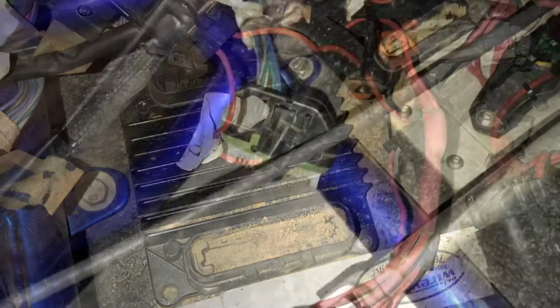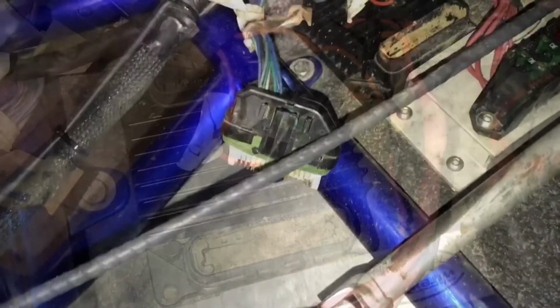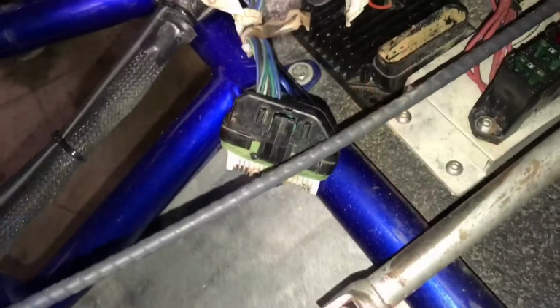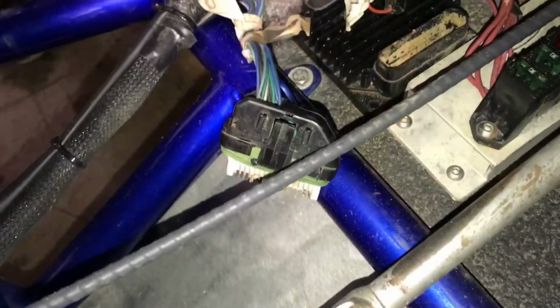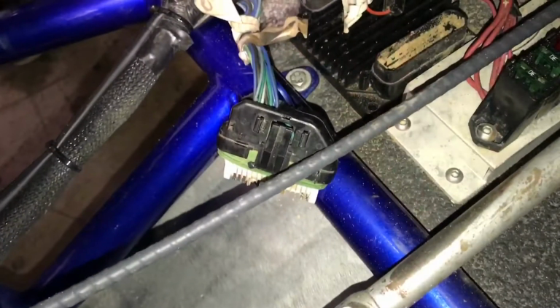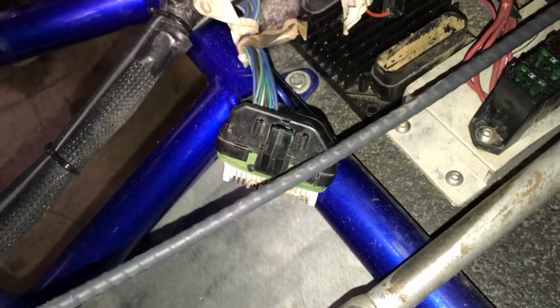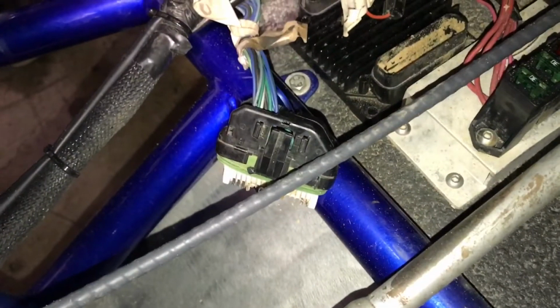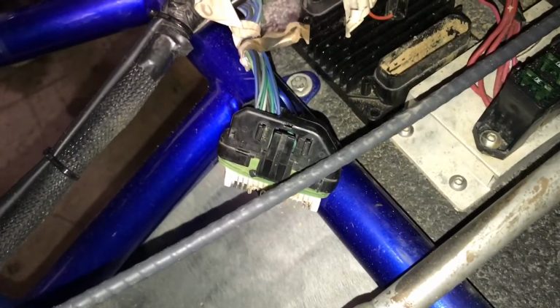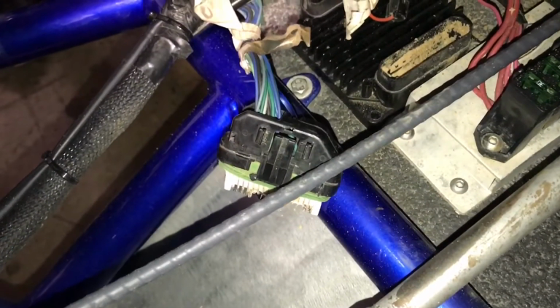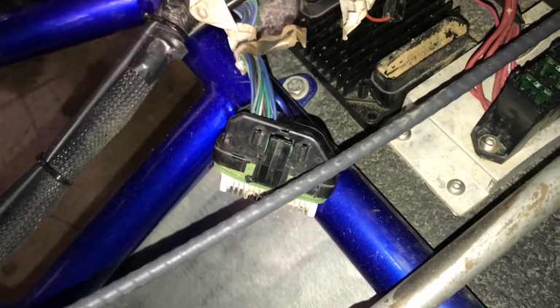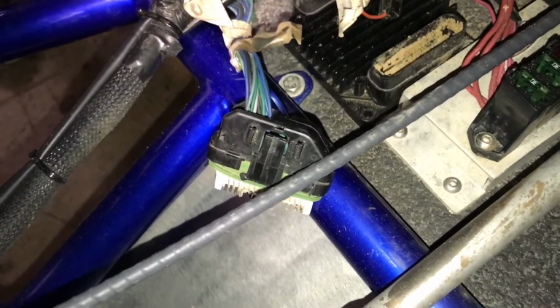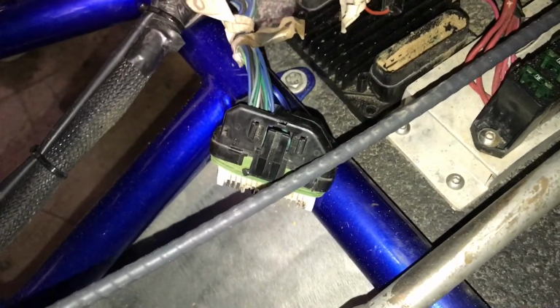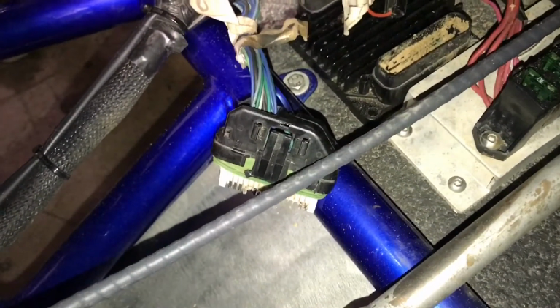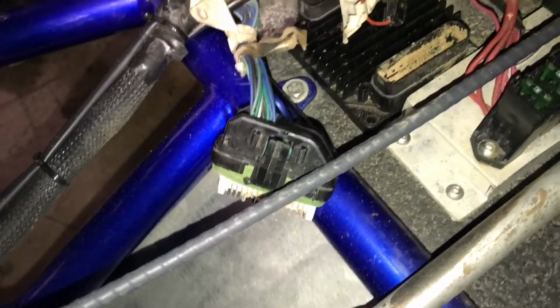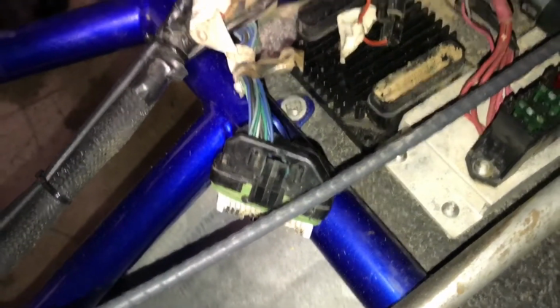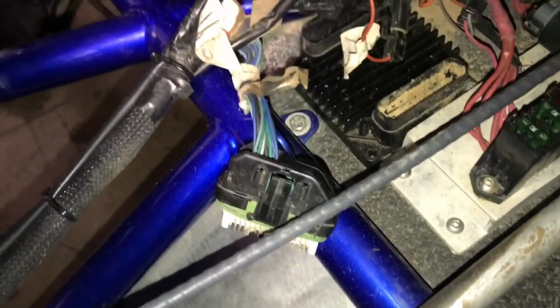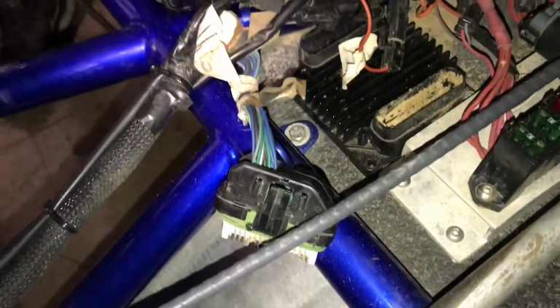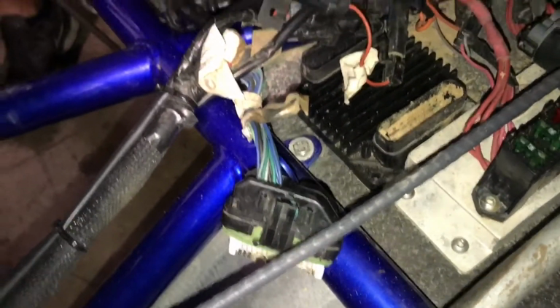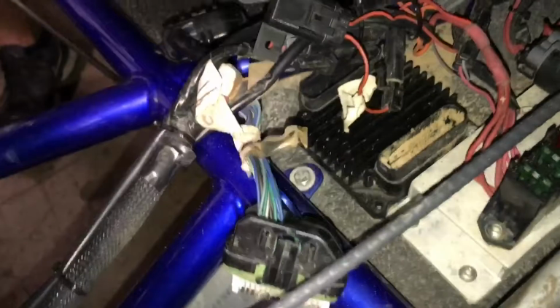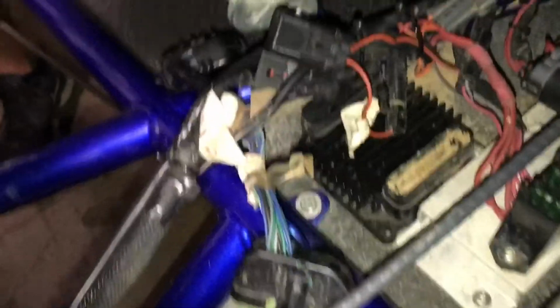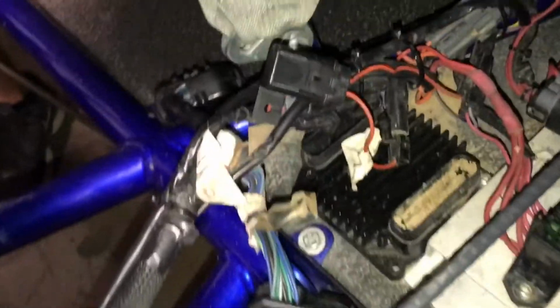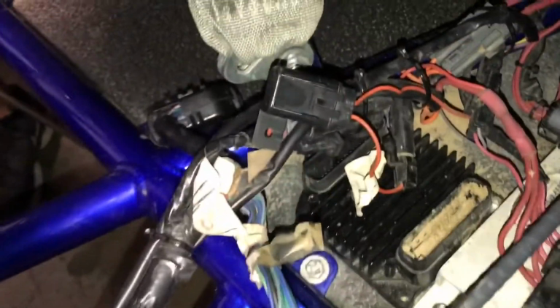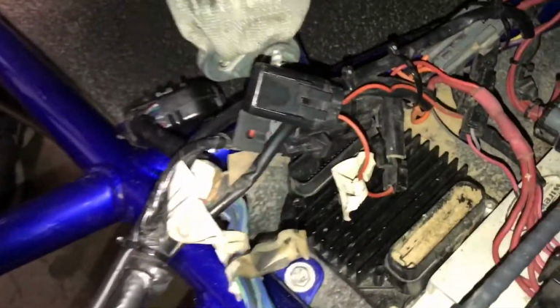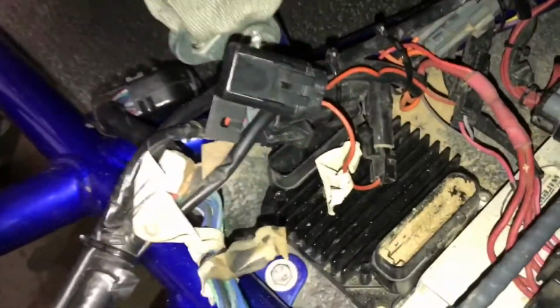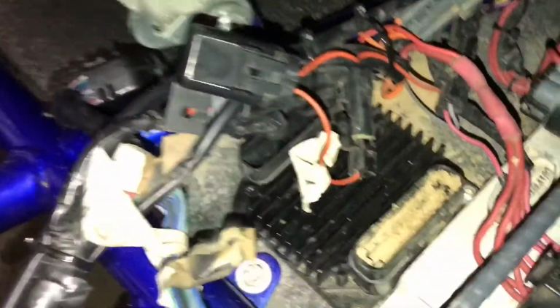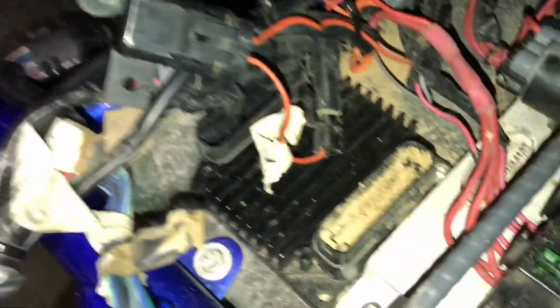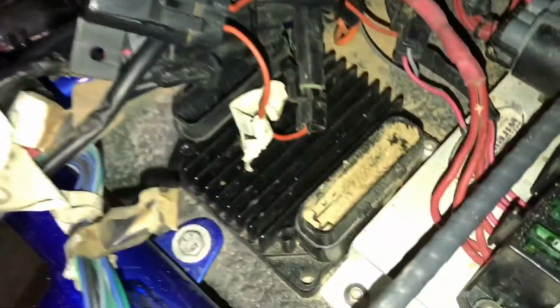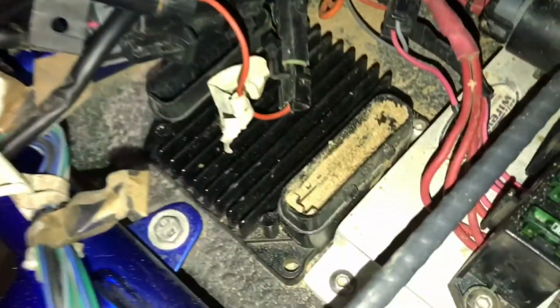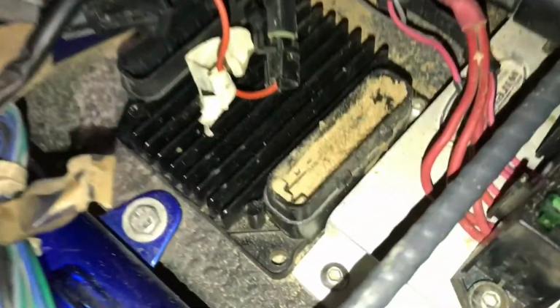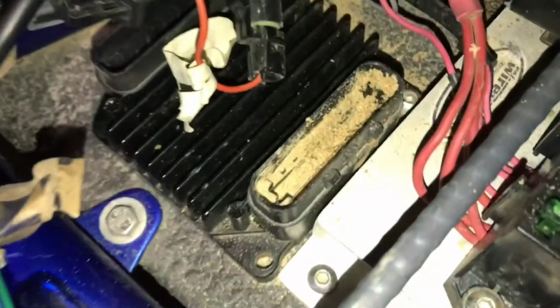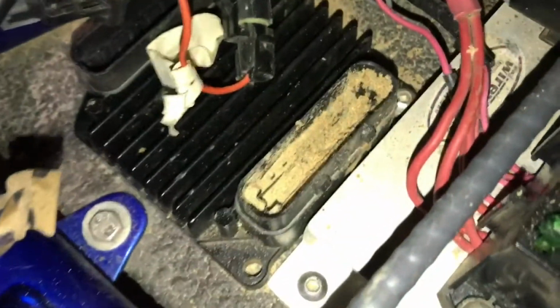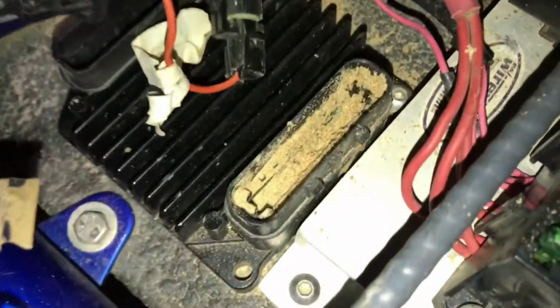Sometimes we get cars in here that have starting issues or we get methanol injection problems. This is usually why.